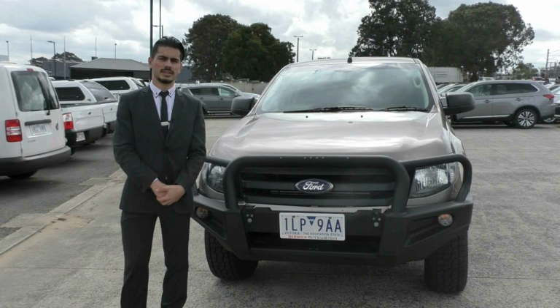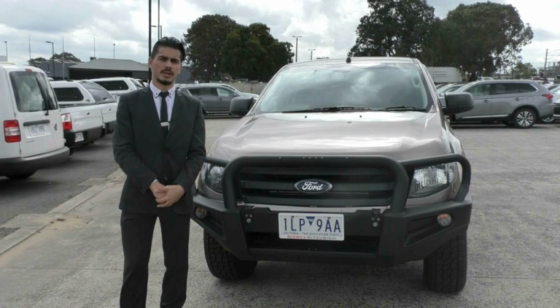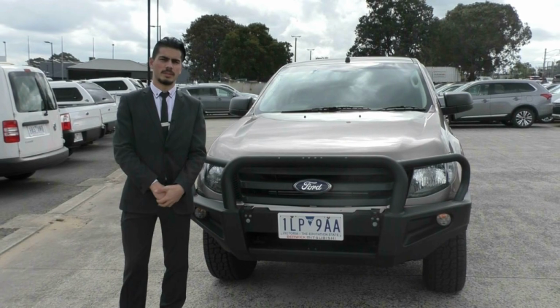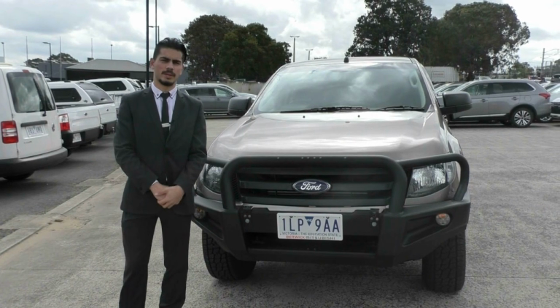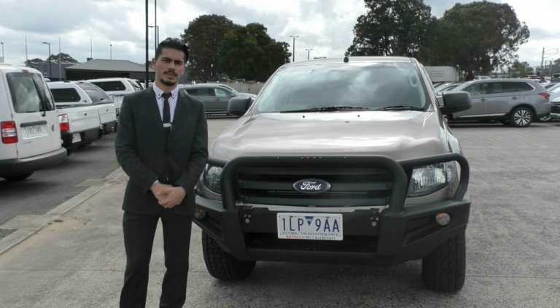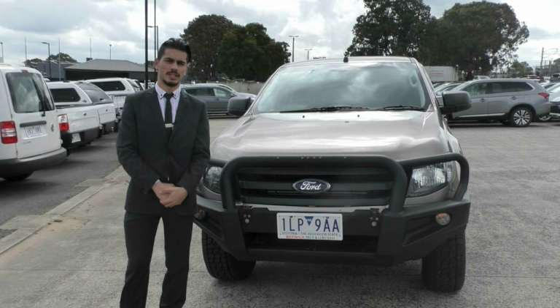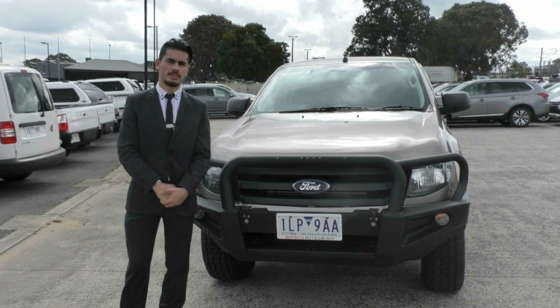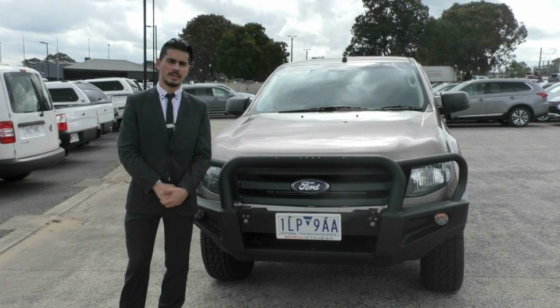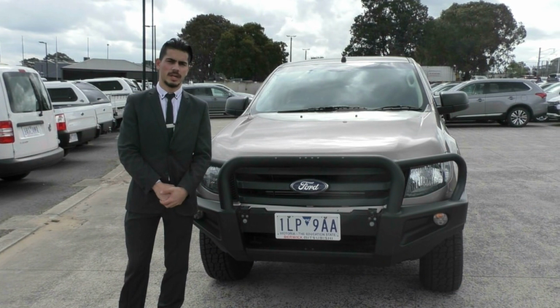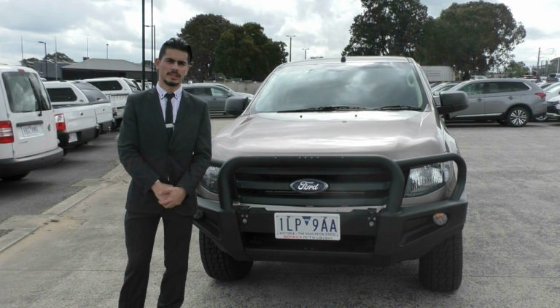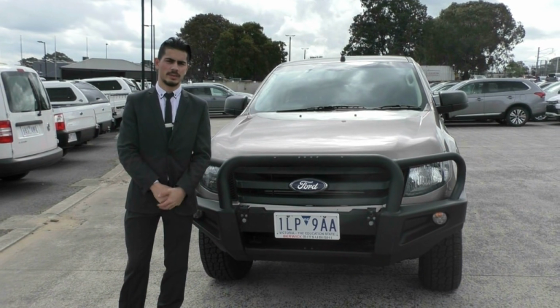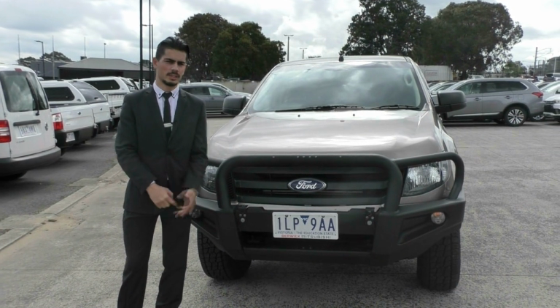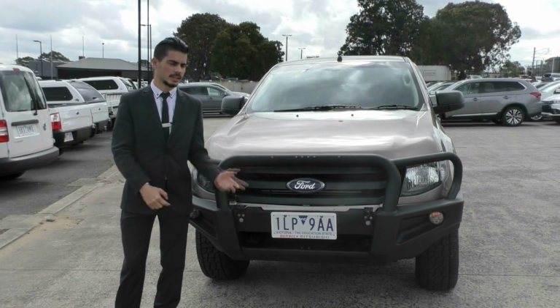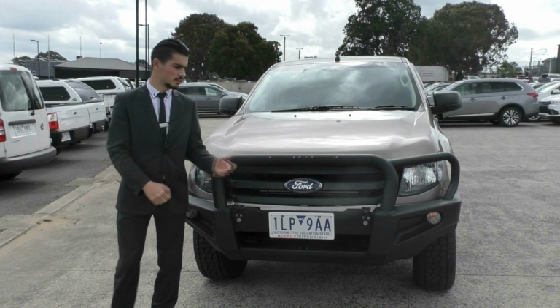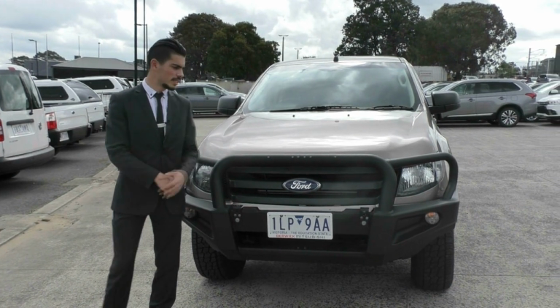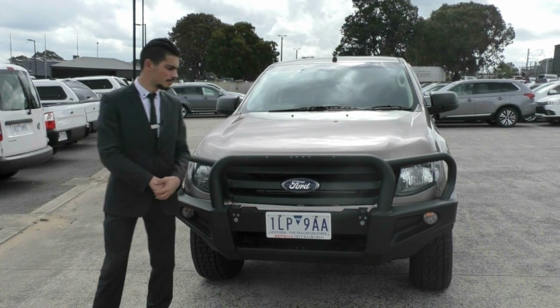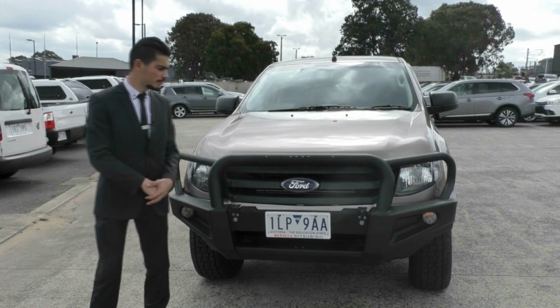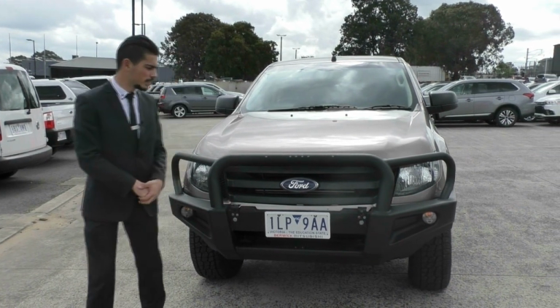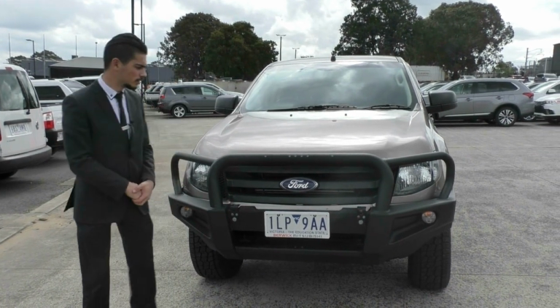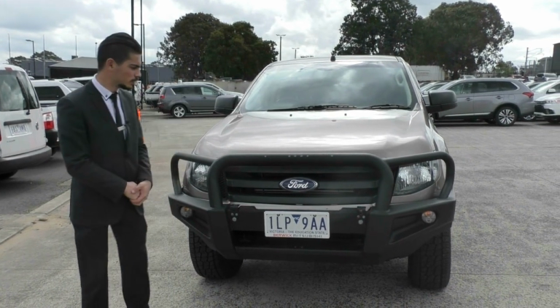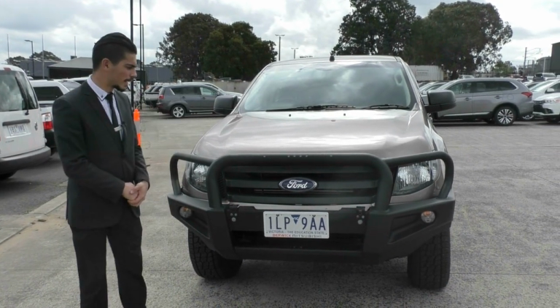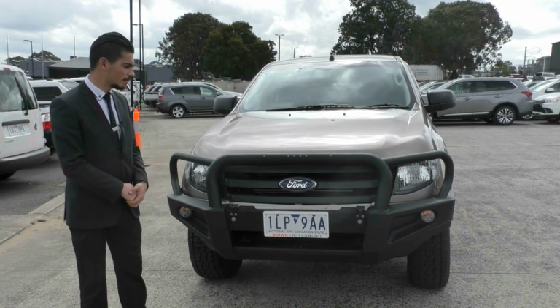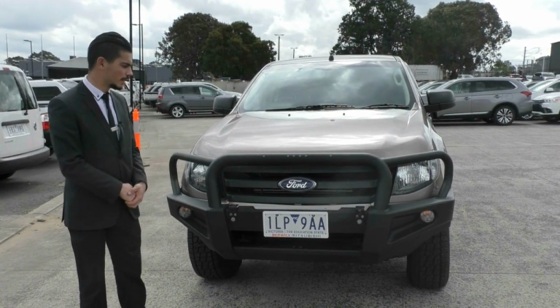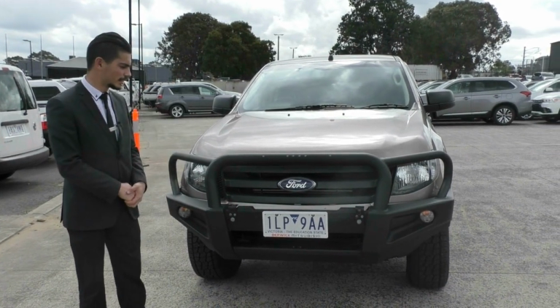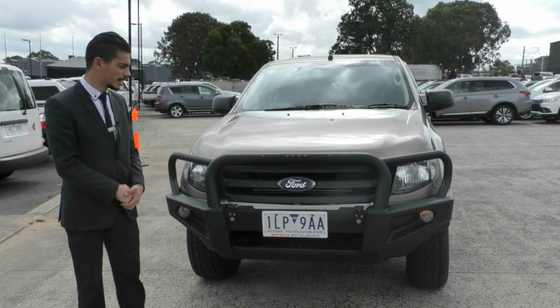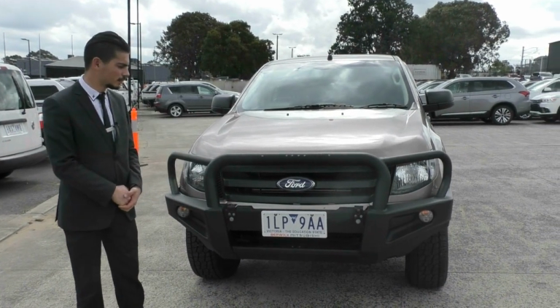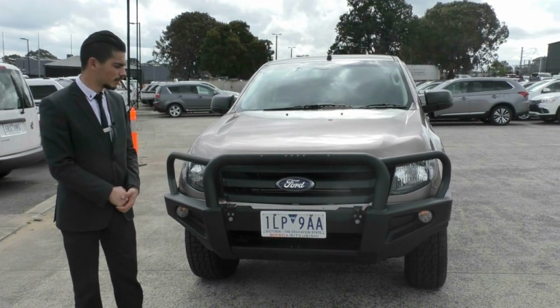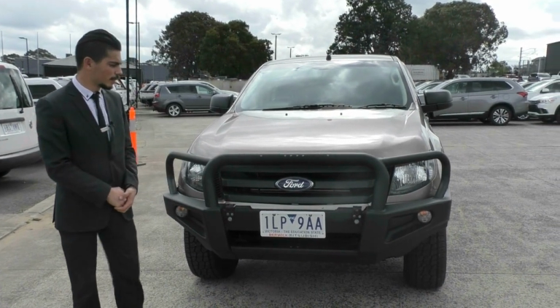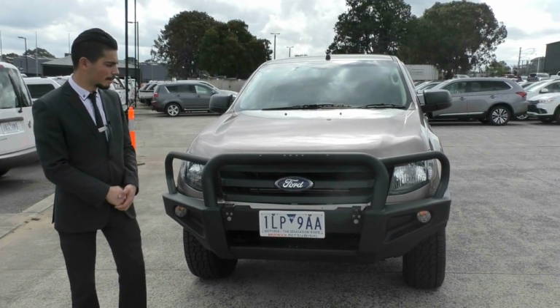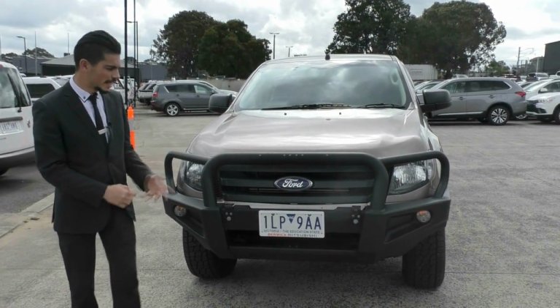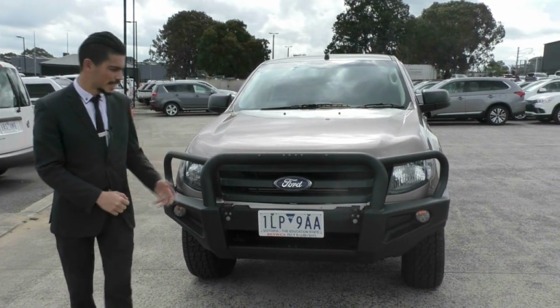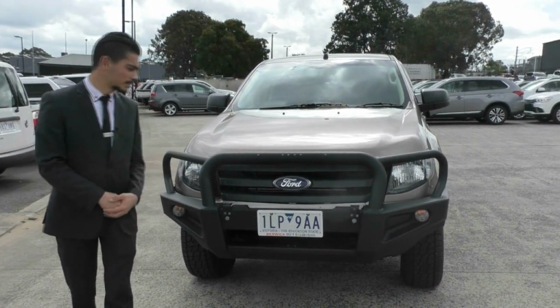Welcome to Berwick Mitsubishi. My name is Jamie and today we're going to look at this 2015 Dual Cab XL PX Ranger.